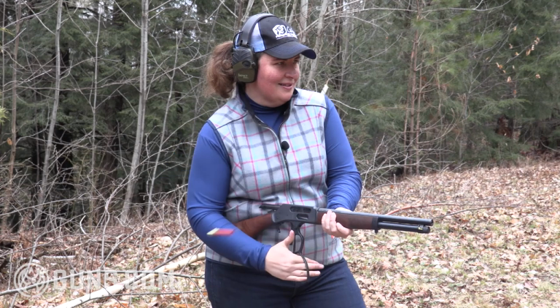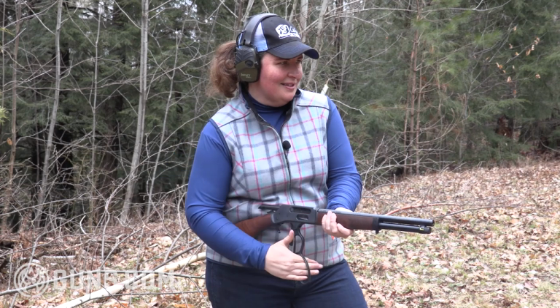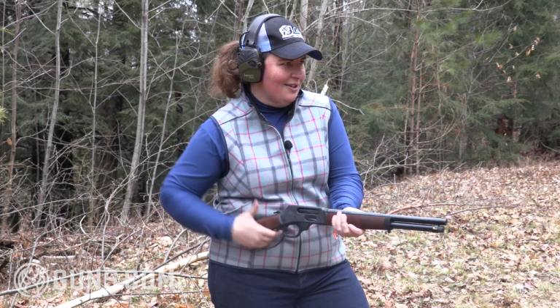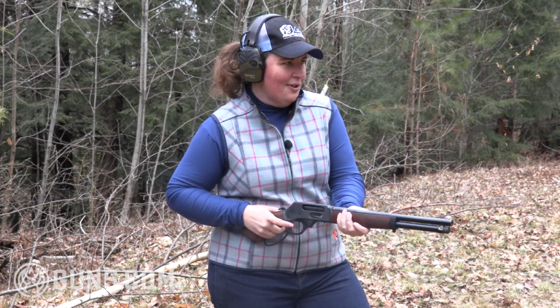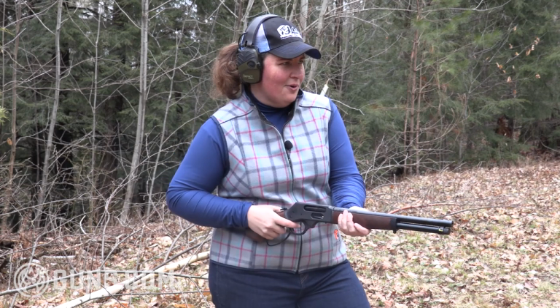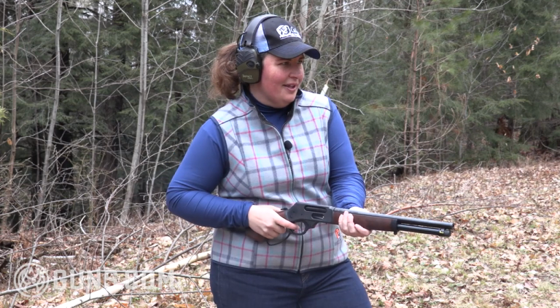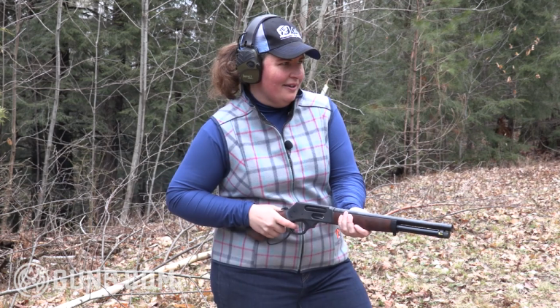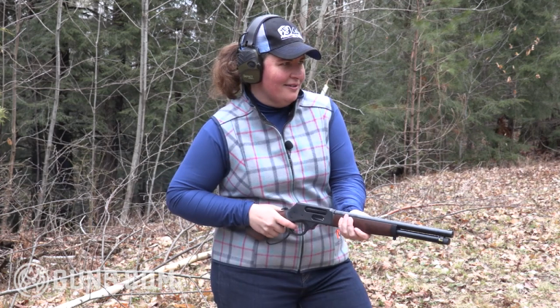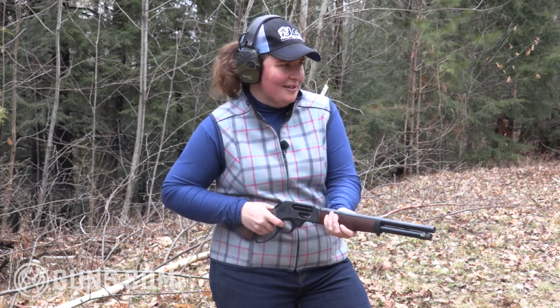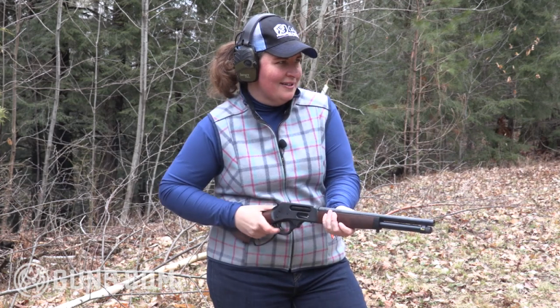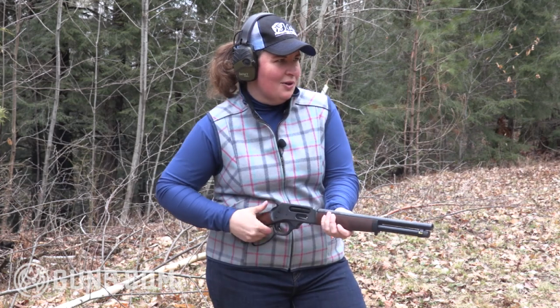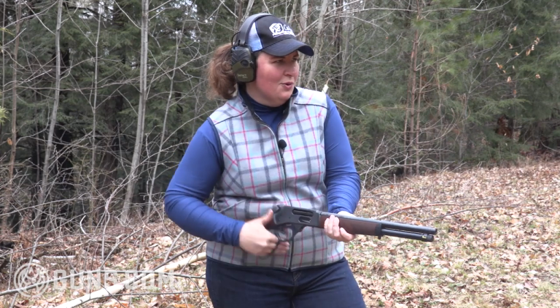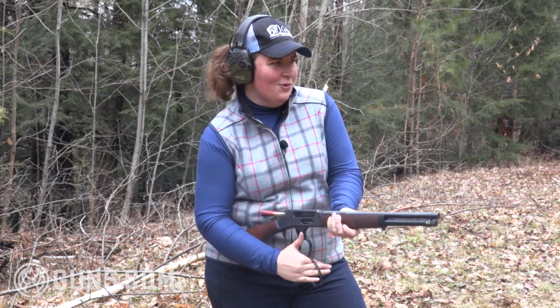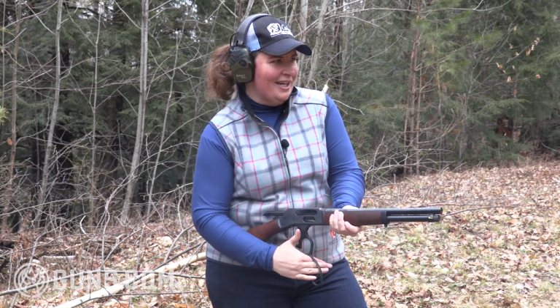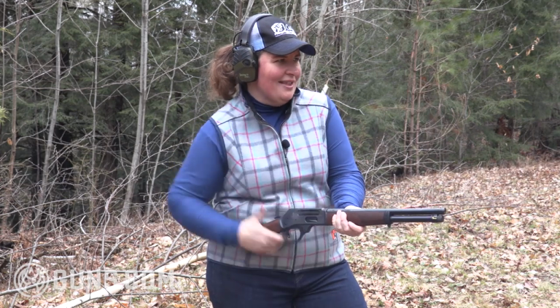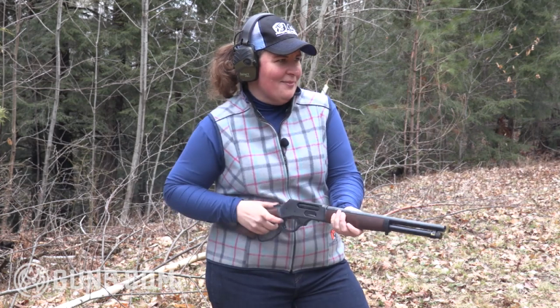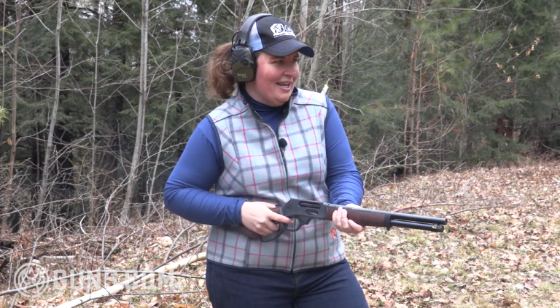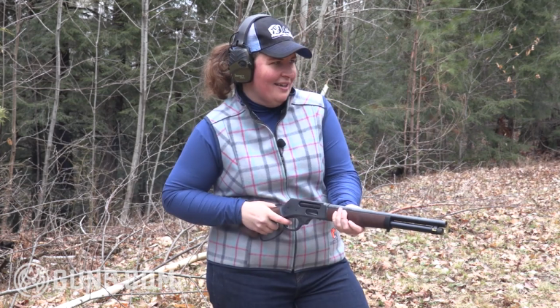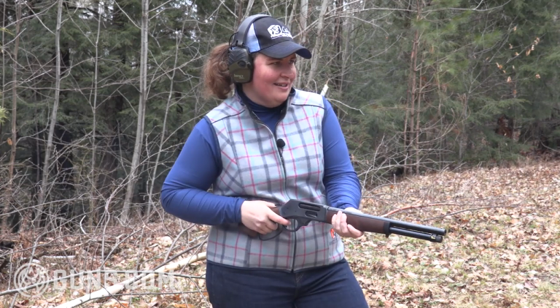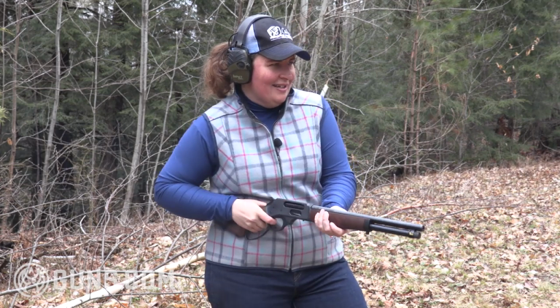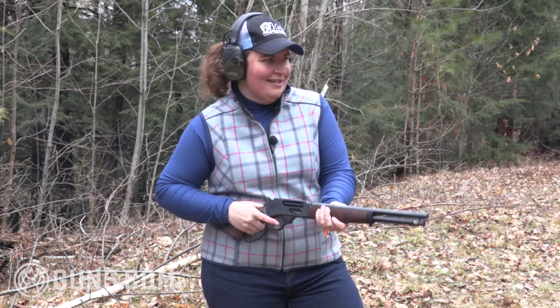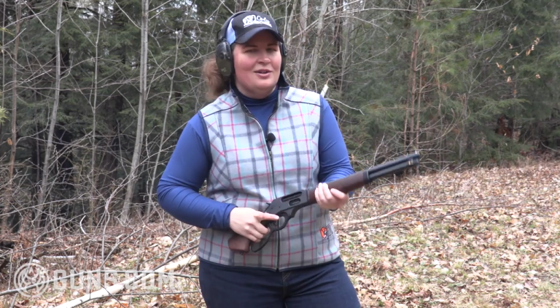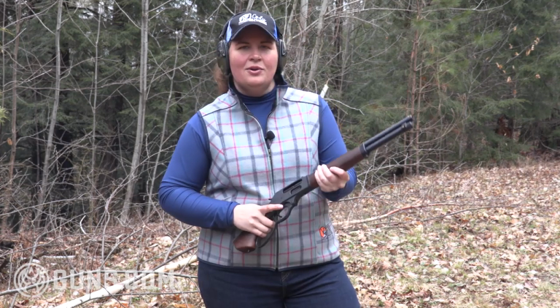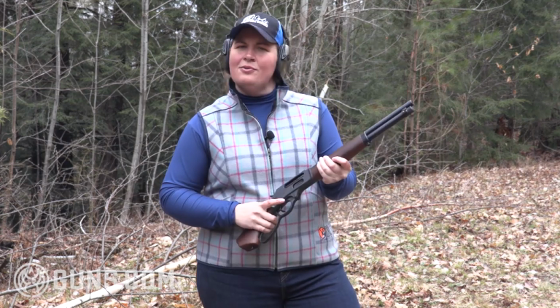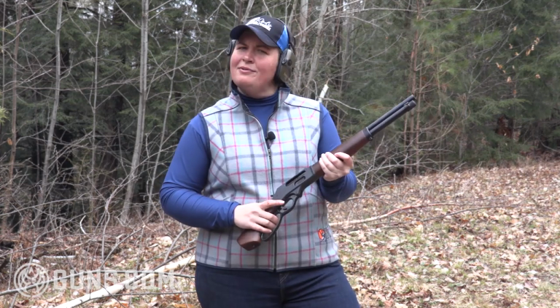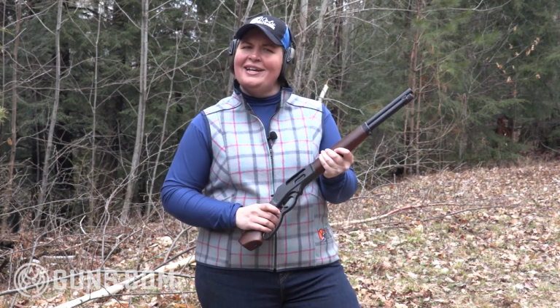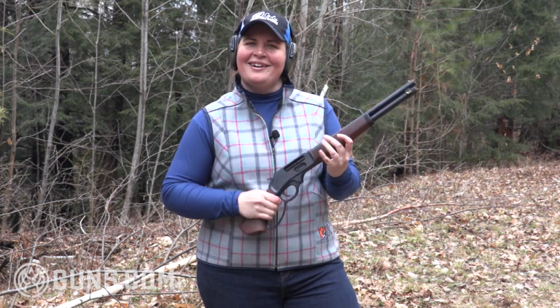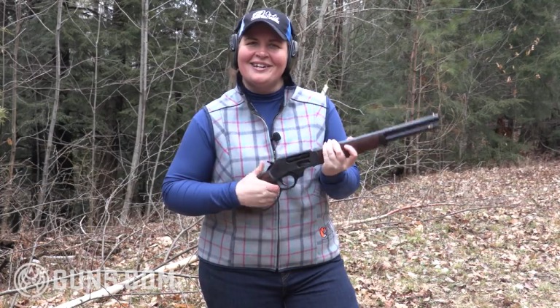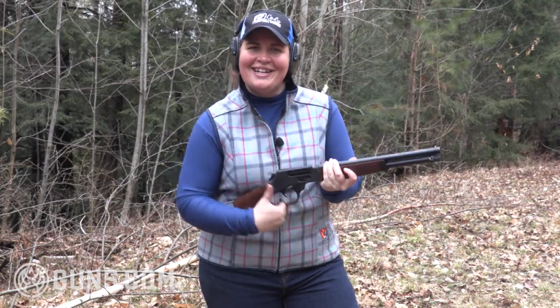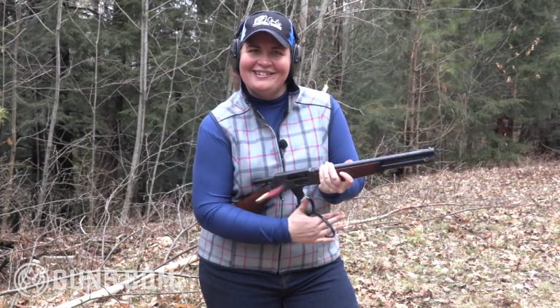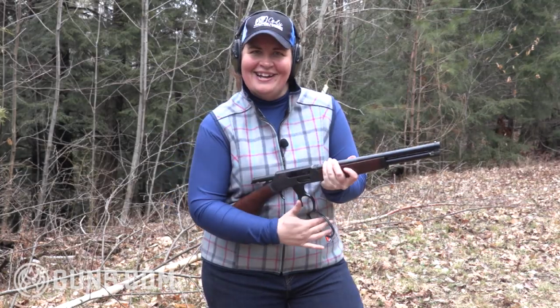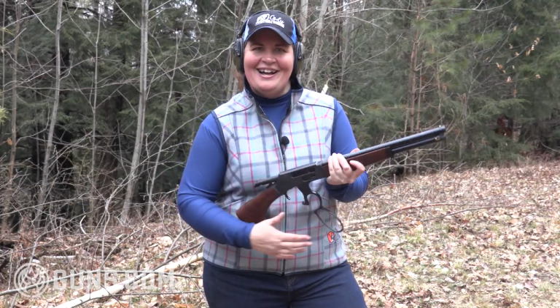A little low there. Ooh, right on the money. Ooh, that target is gone.